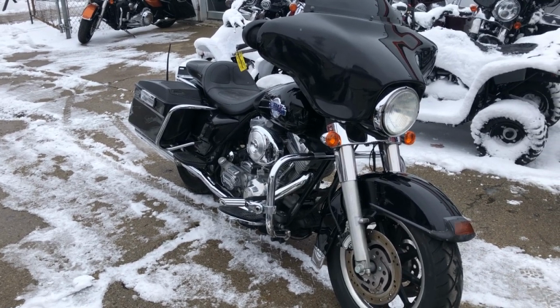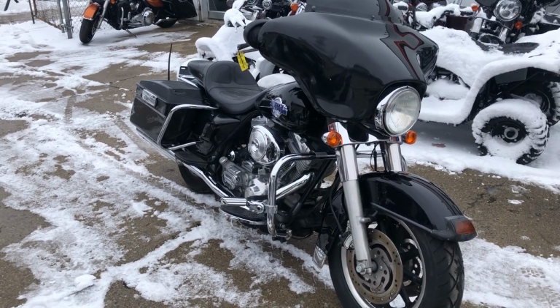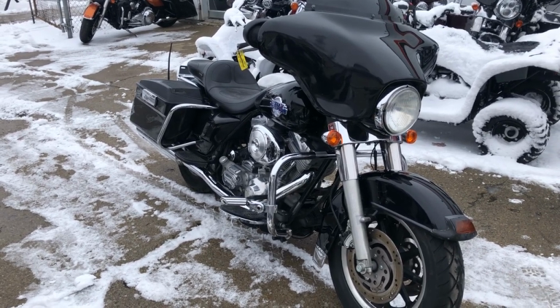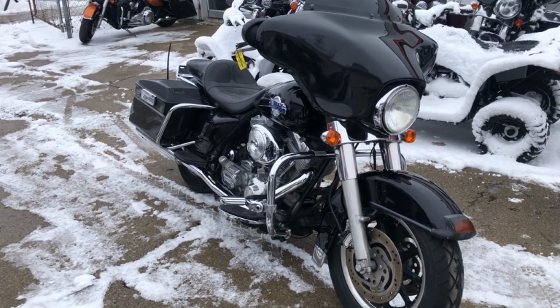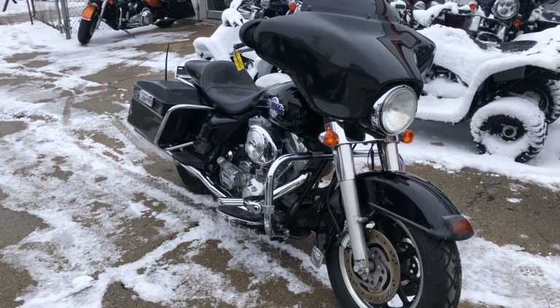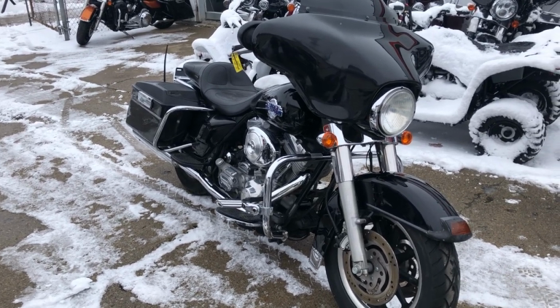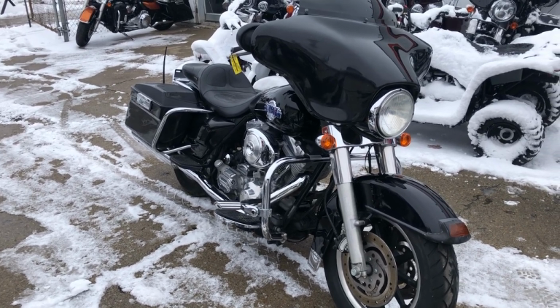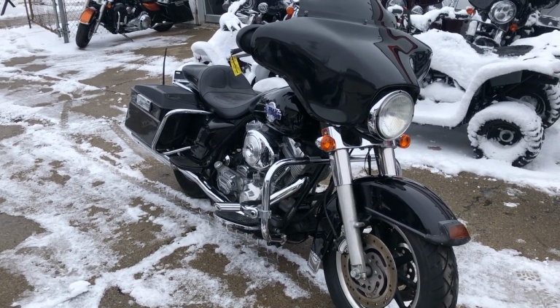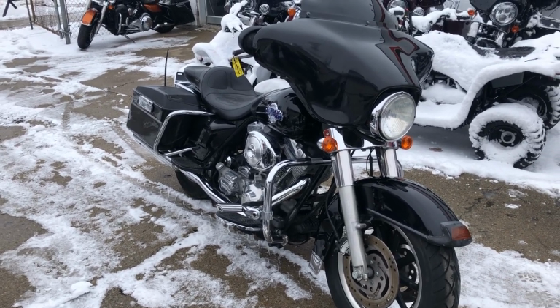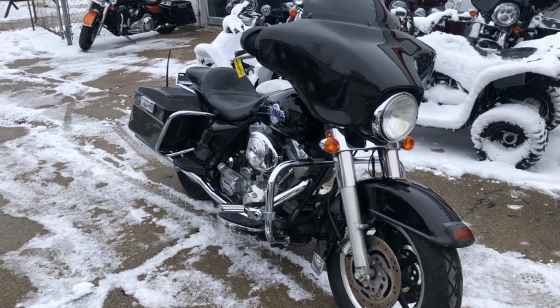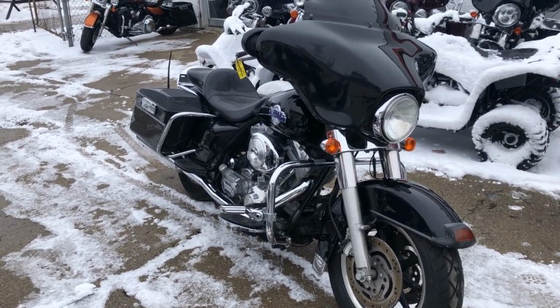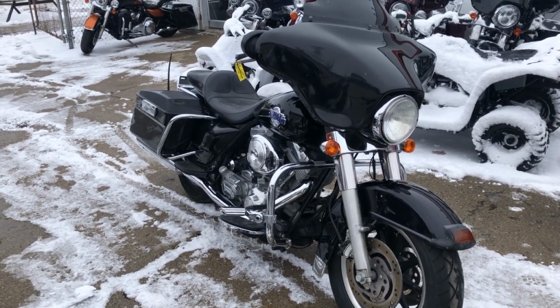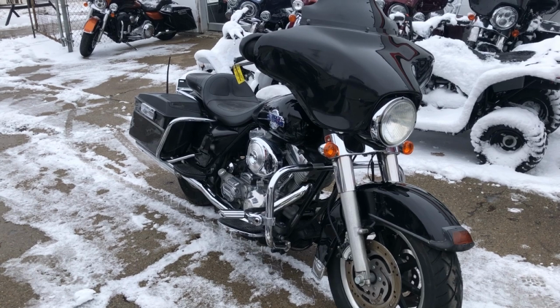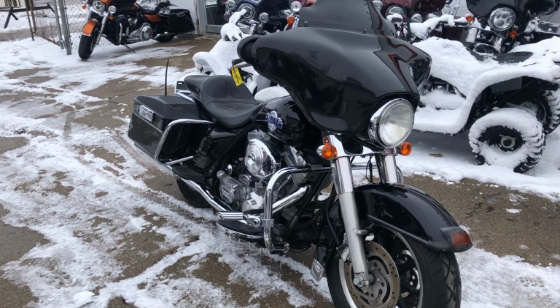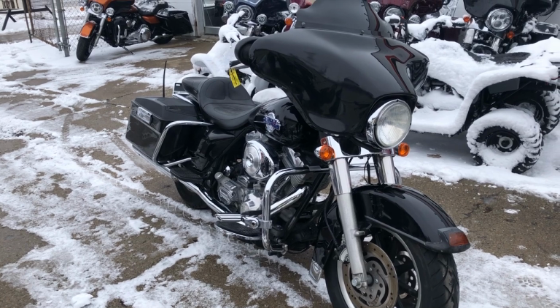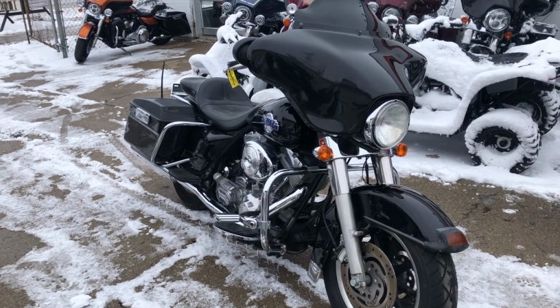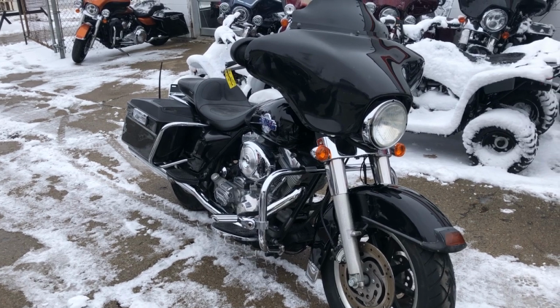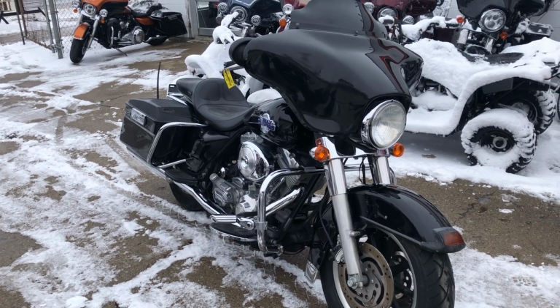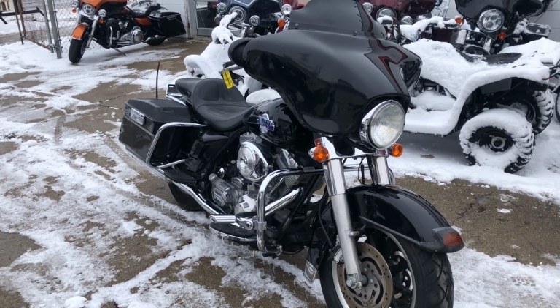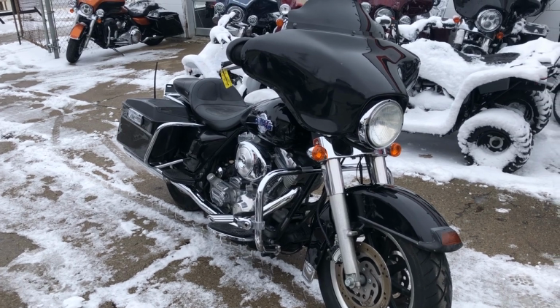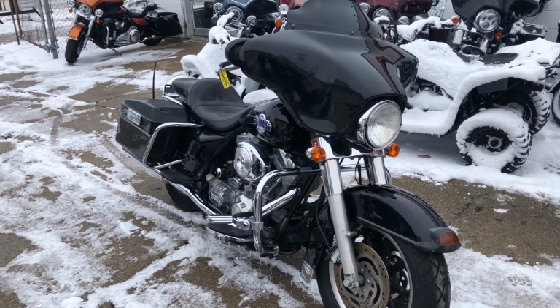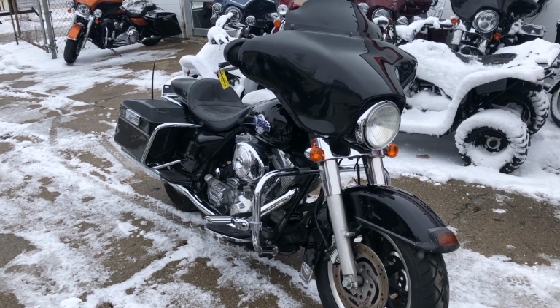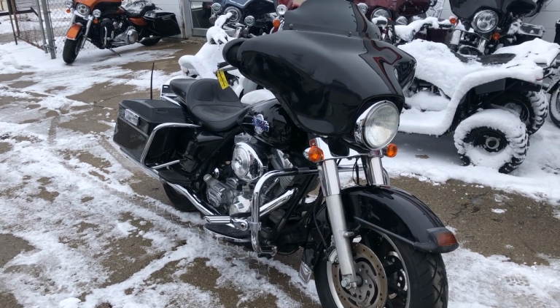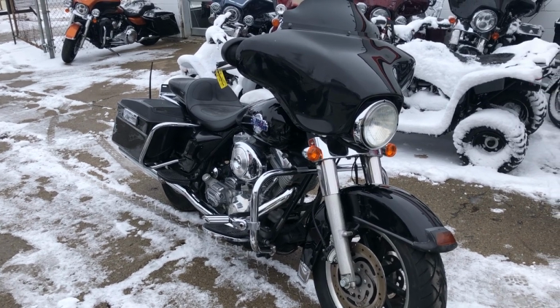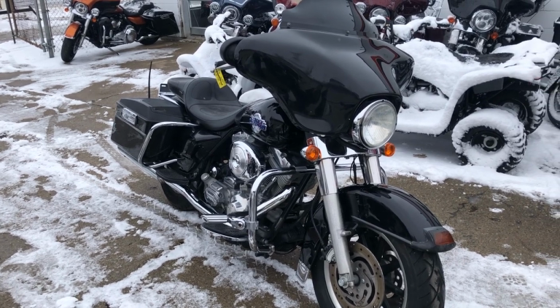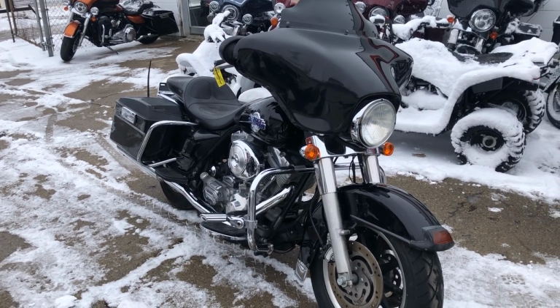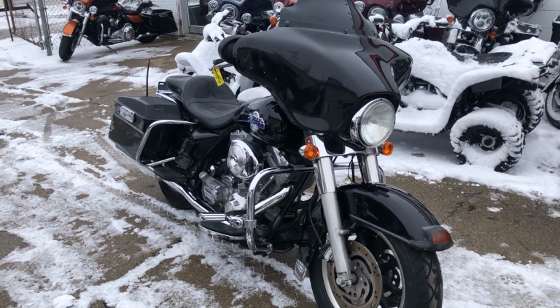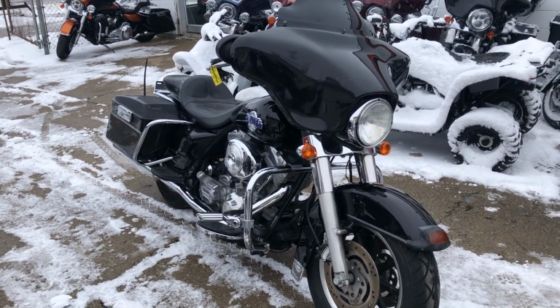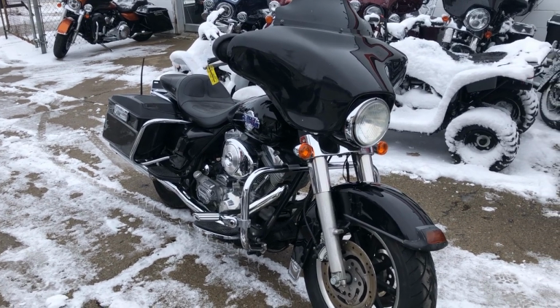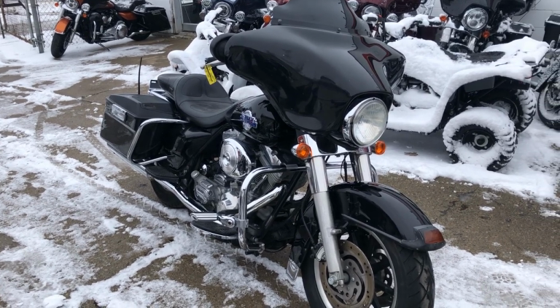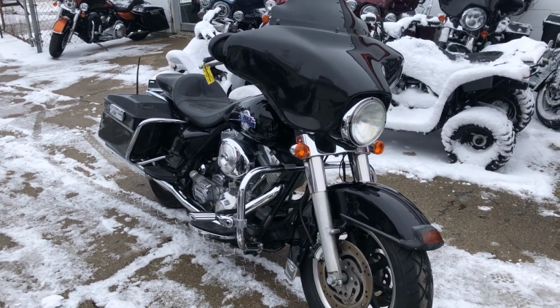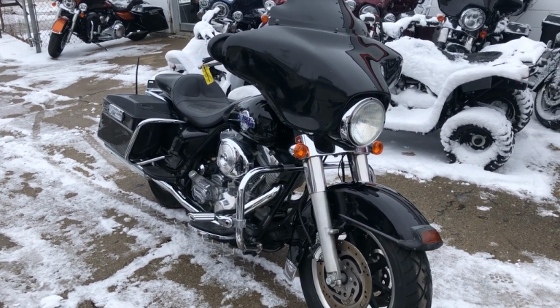You can own this today by calling 810-648-9500.